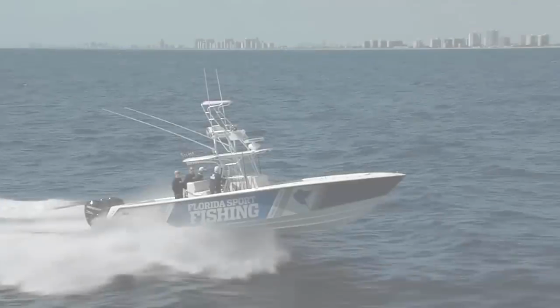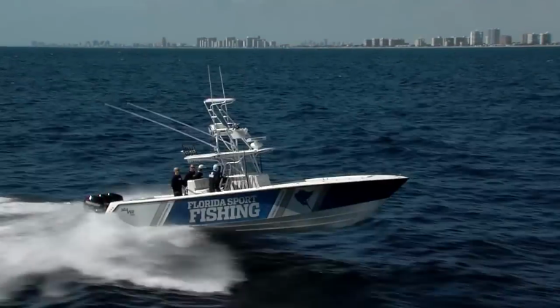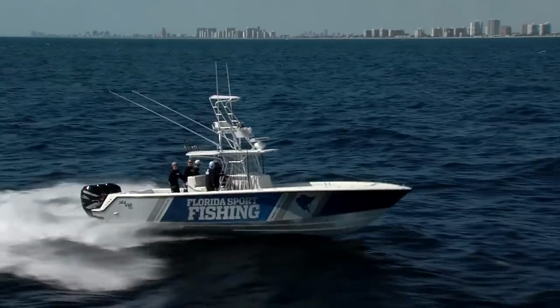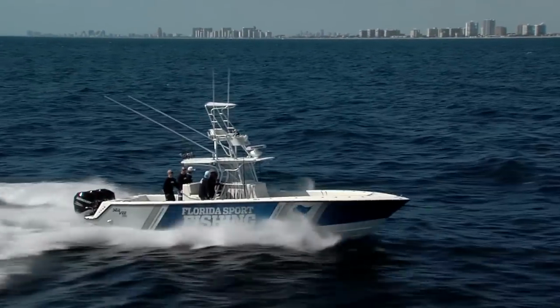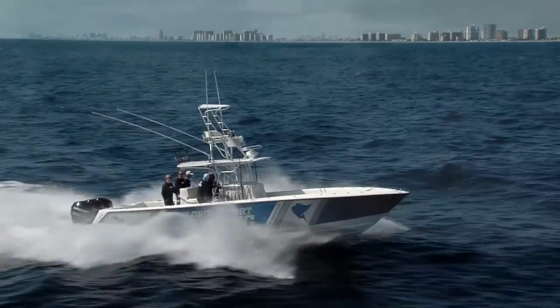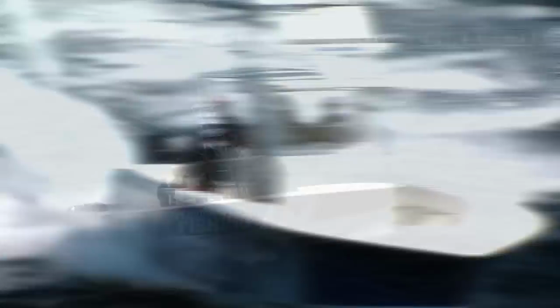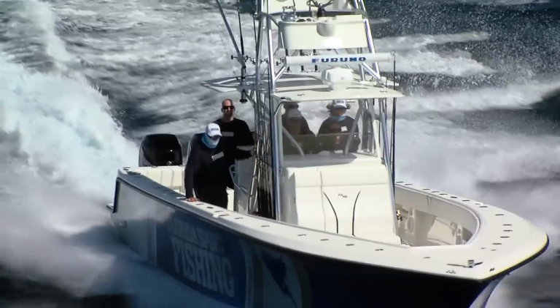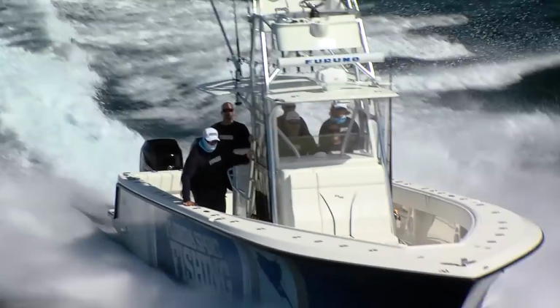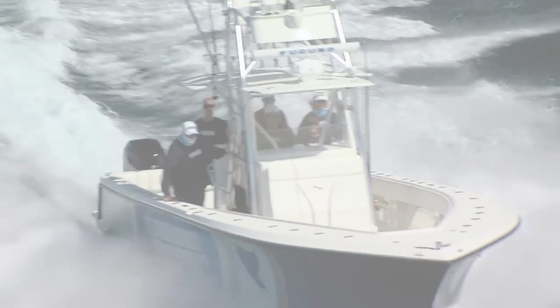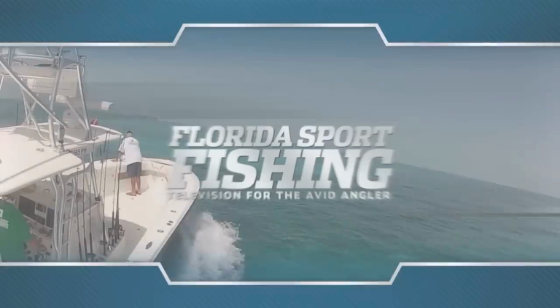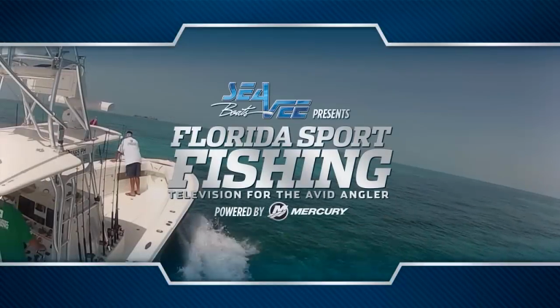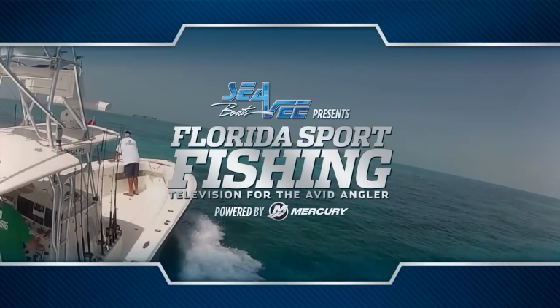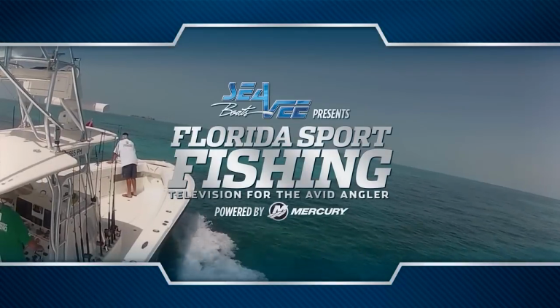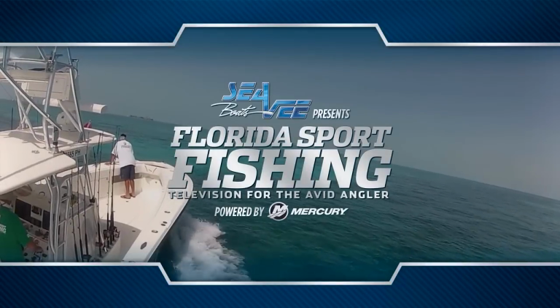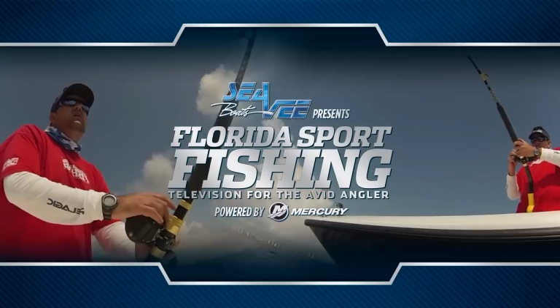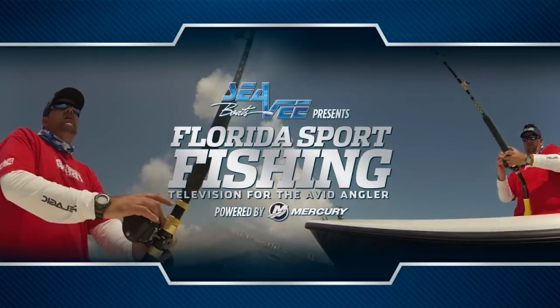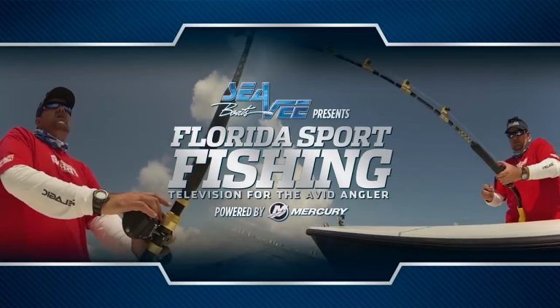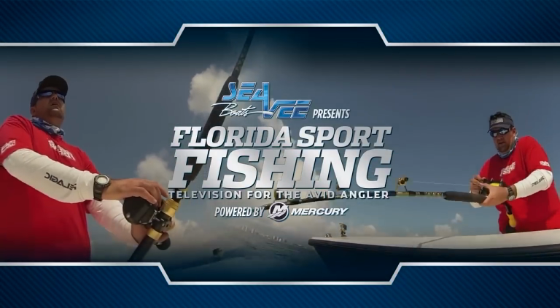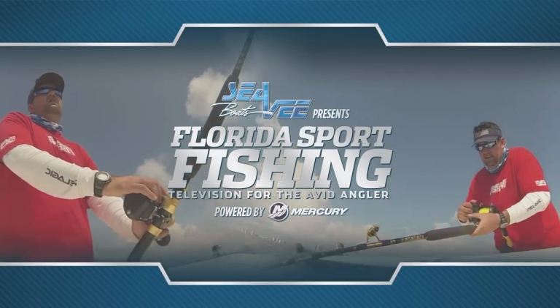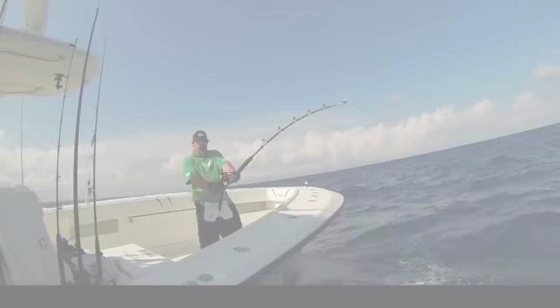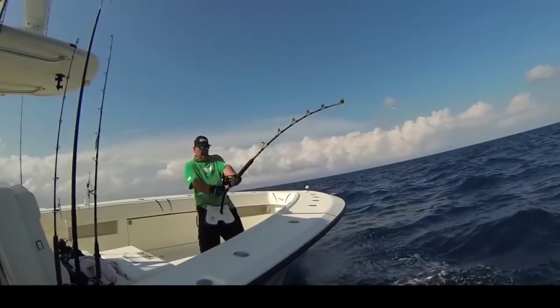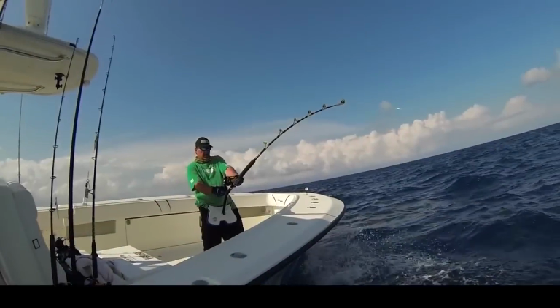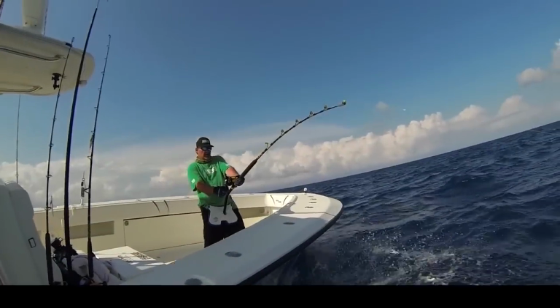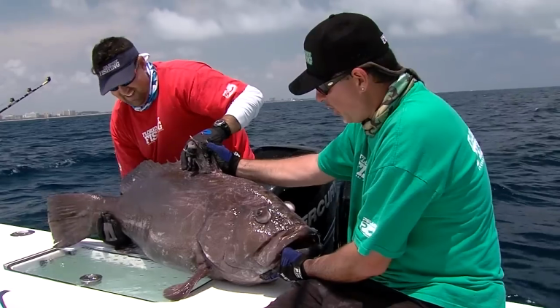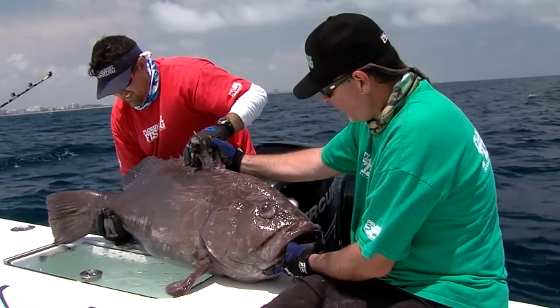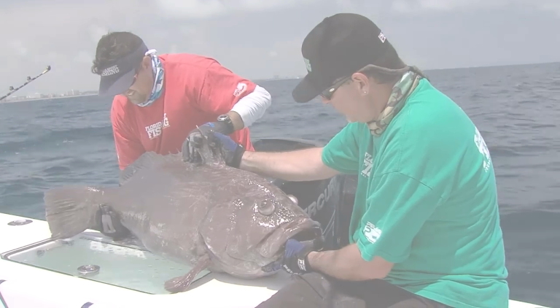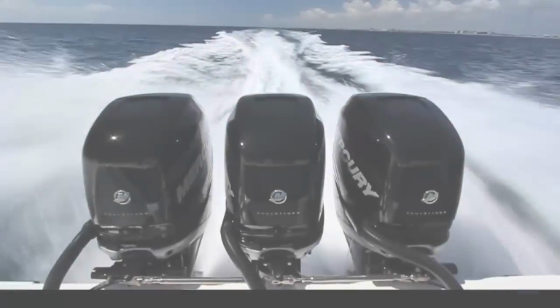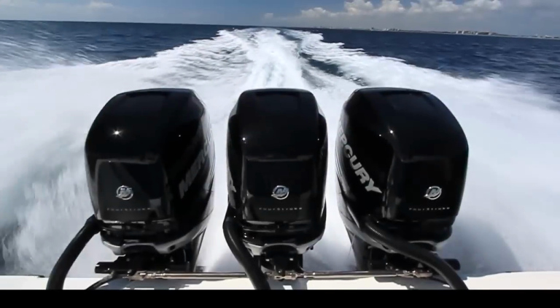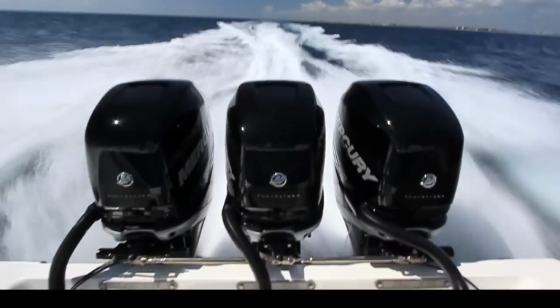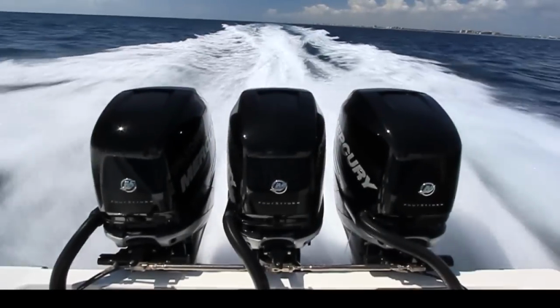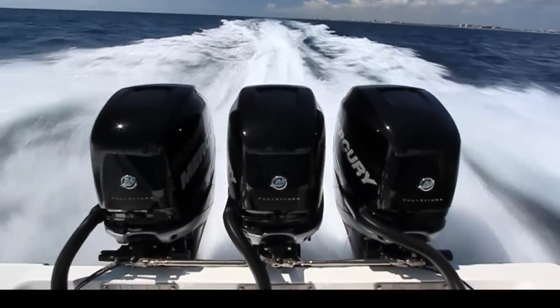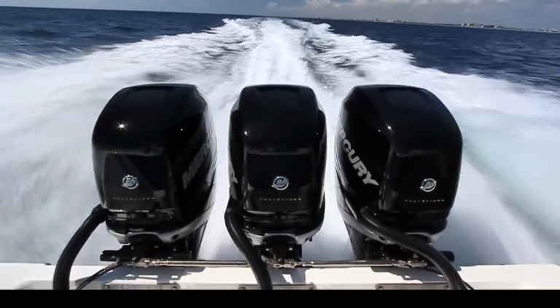CB Boats presents Florida Sportfishing, television for the avid angler. Powered by Mercury Marine.